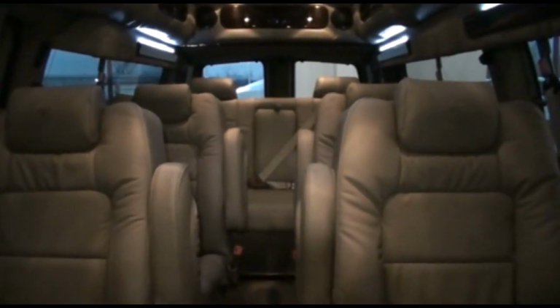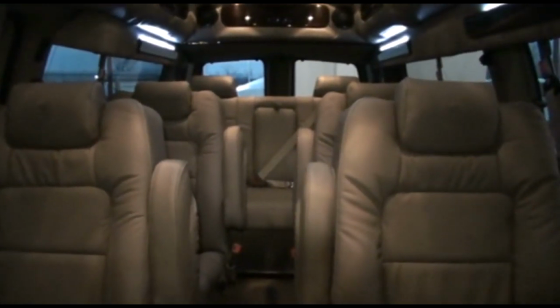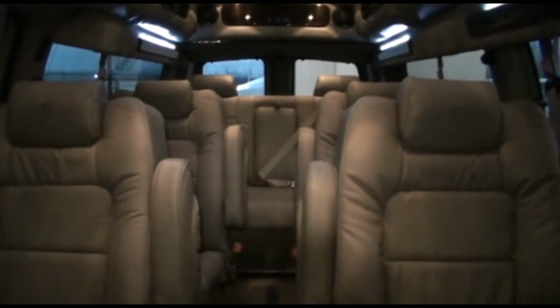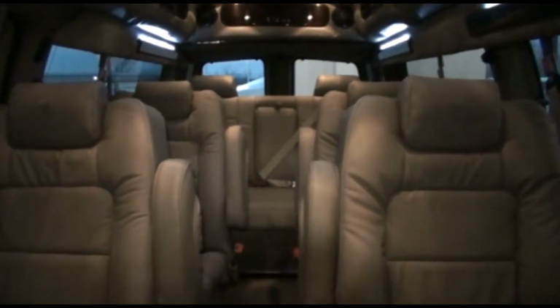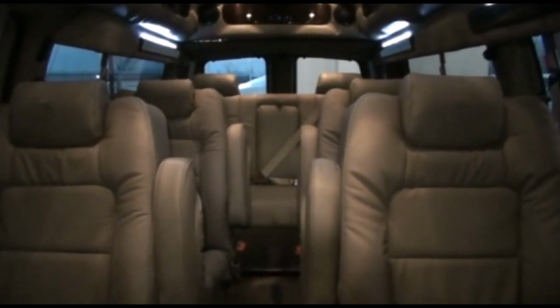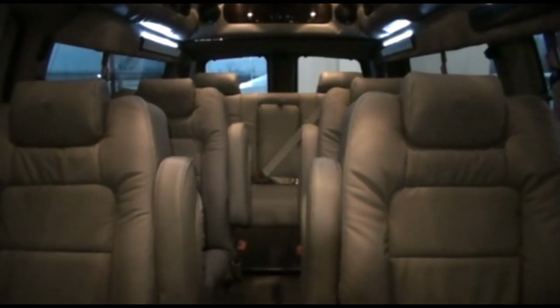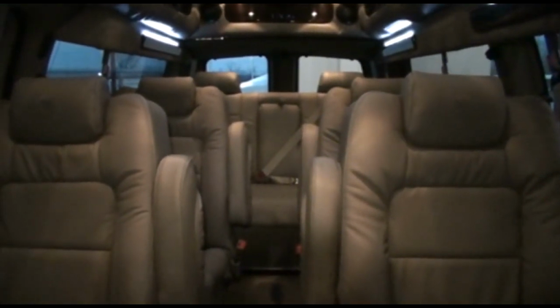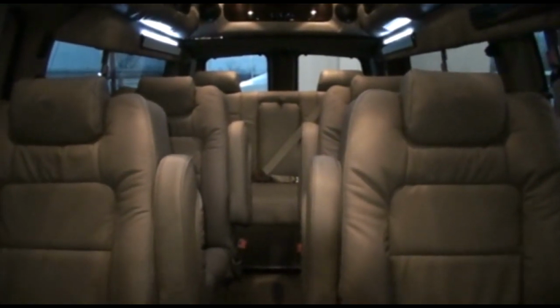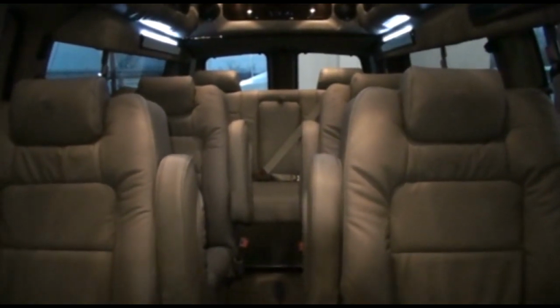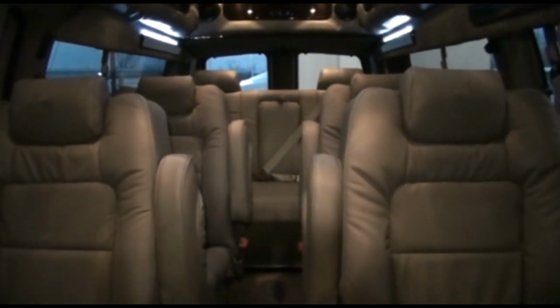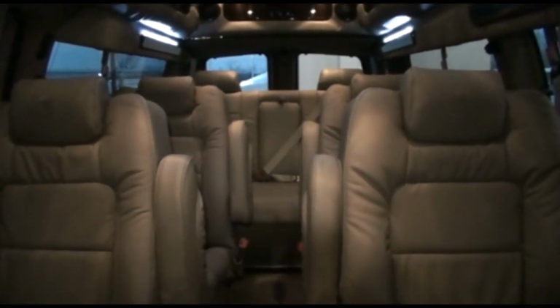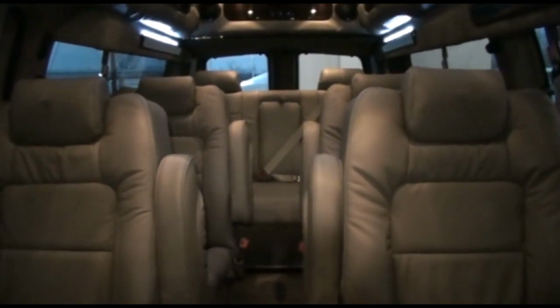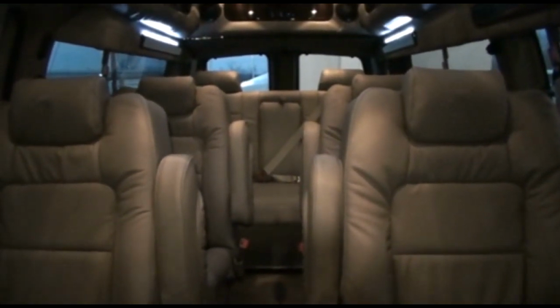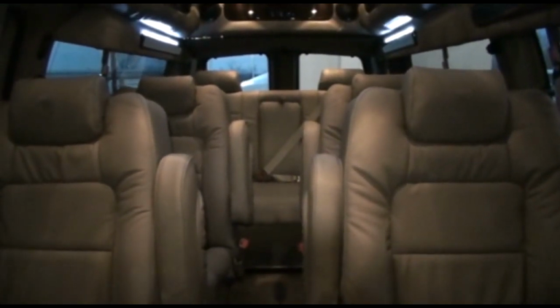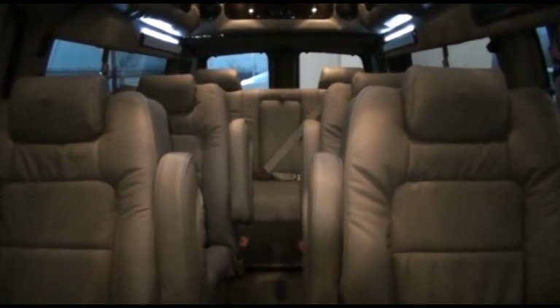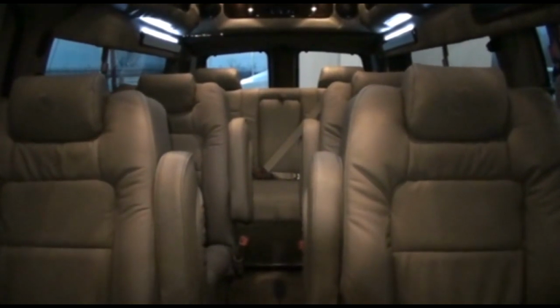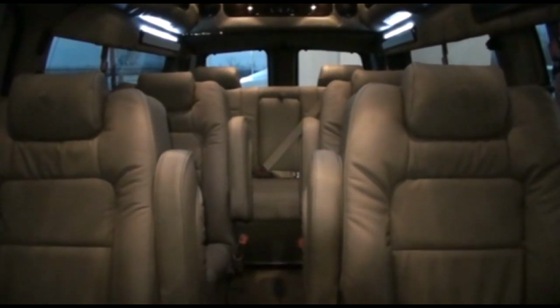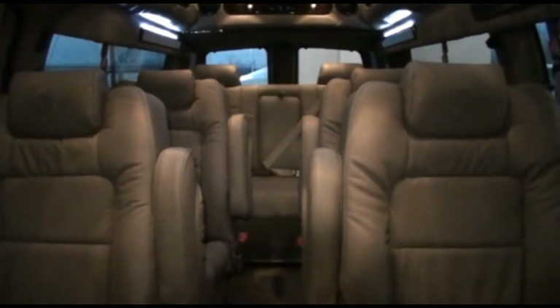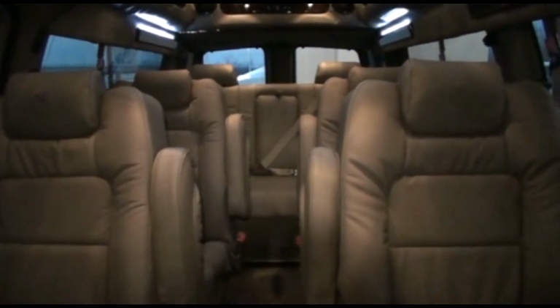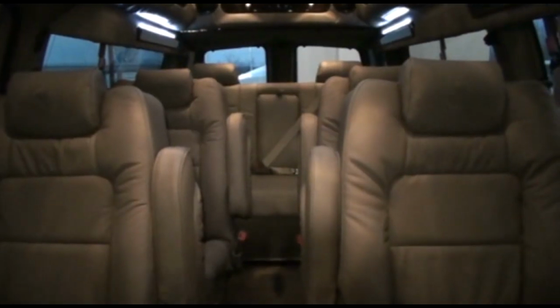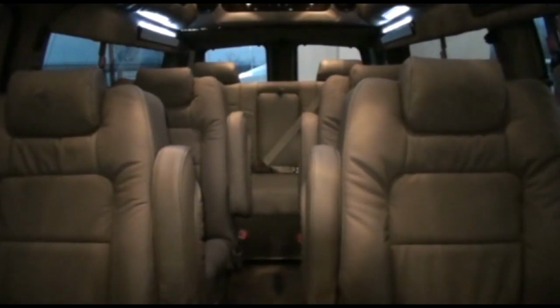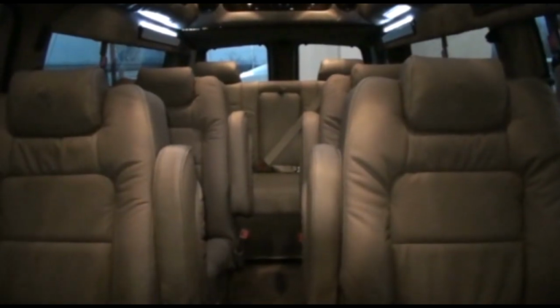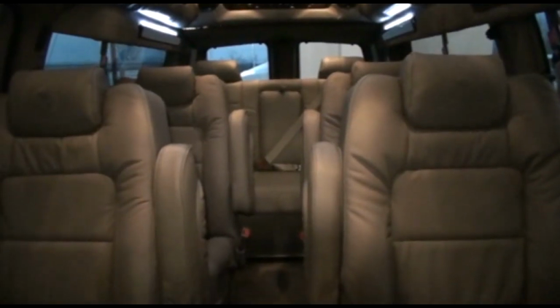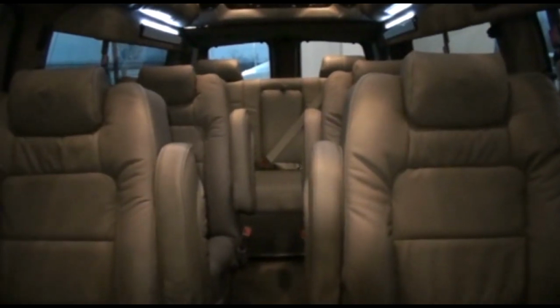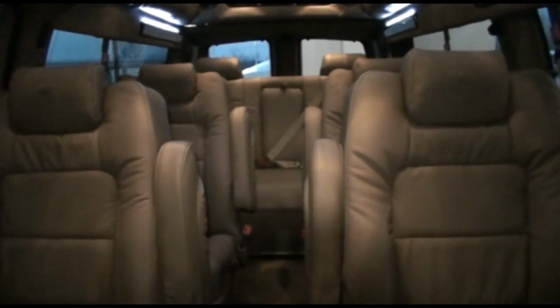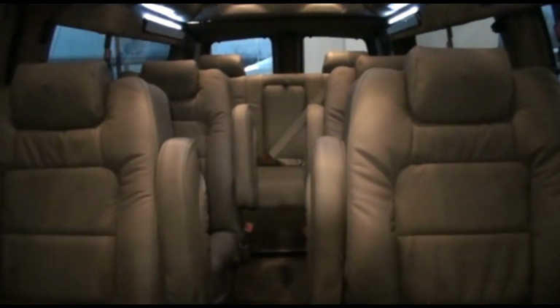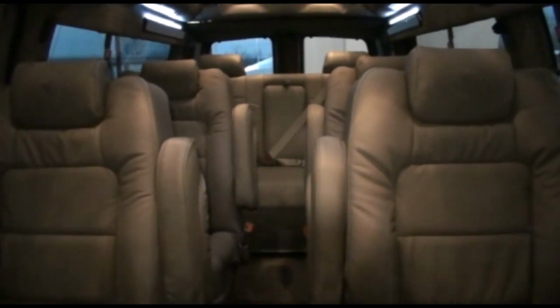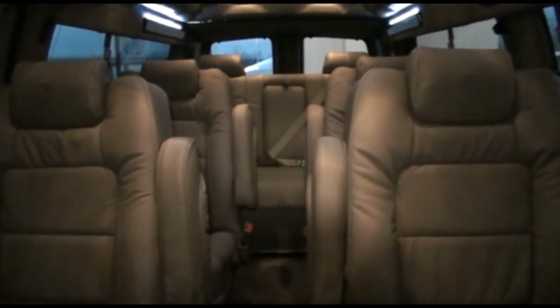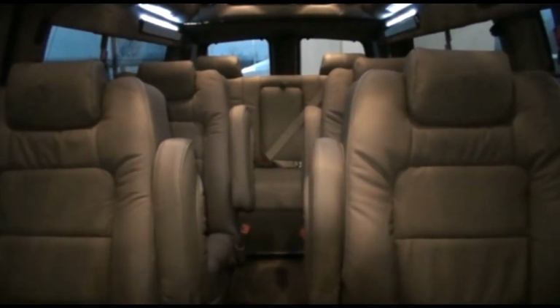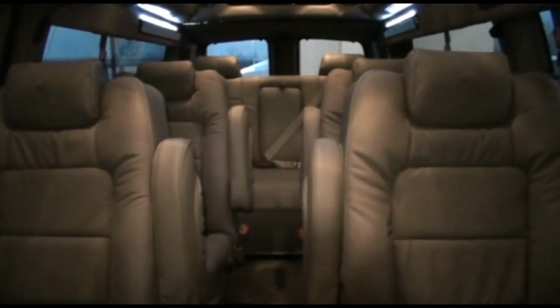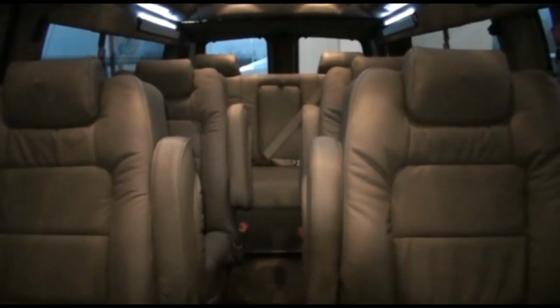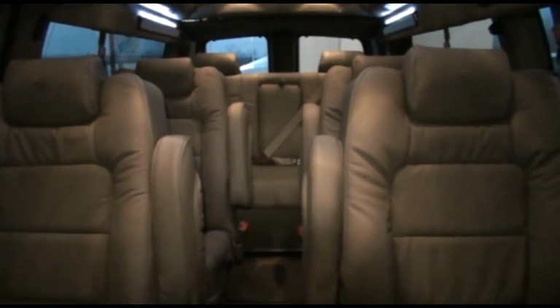Call 1-866-975-3287 for more details on this van.